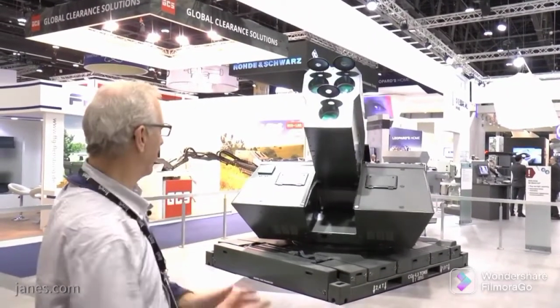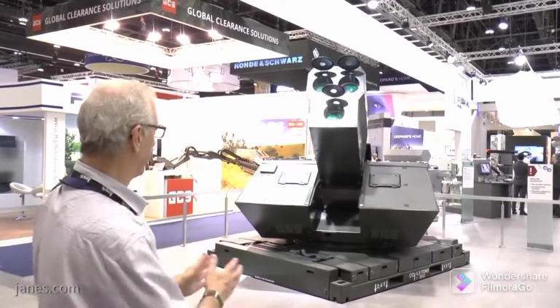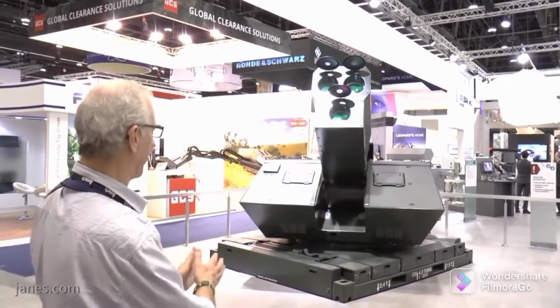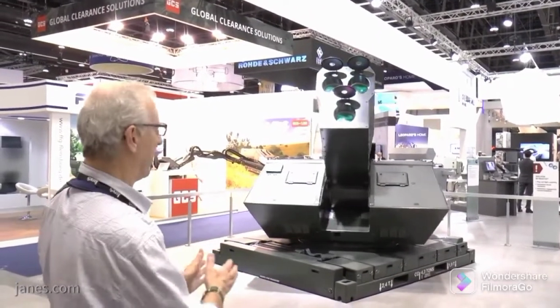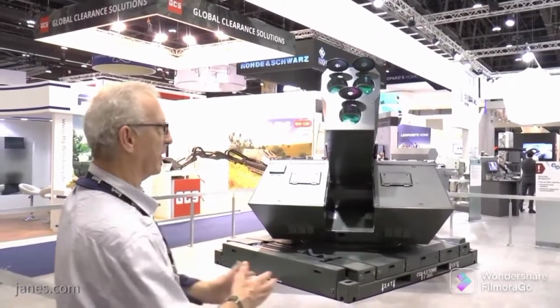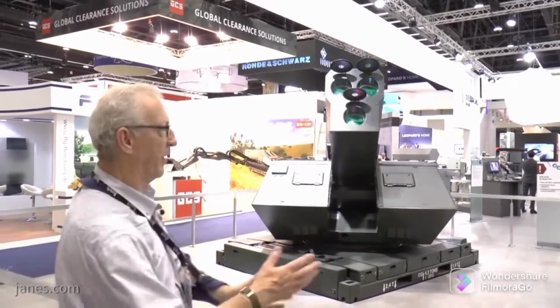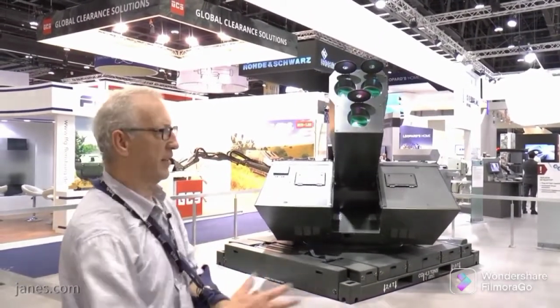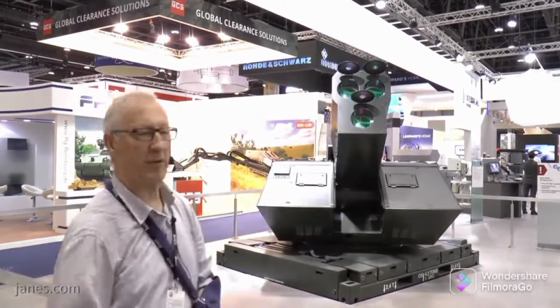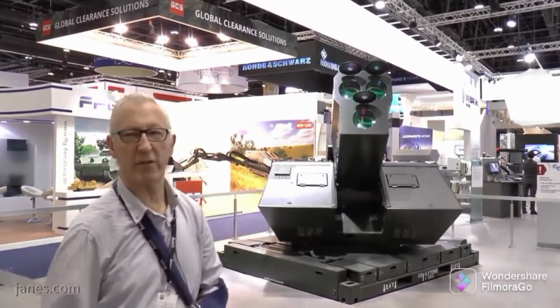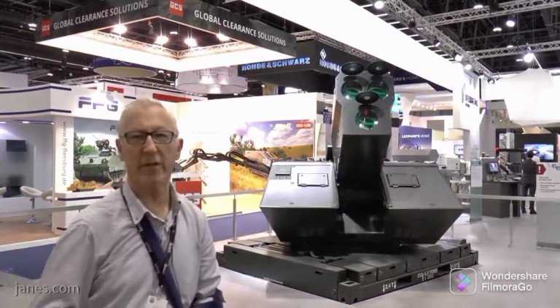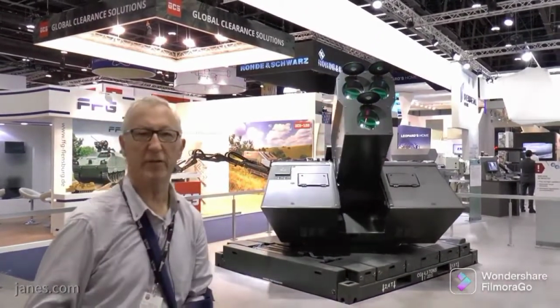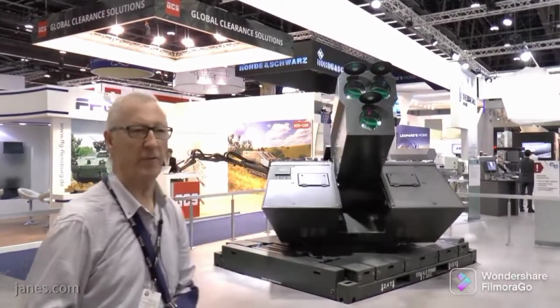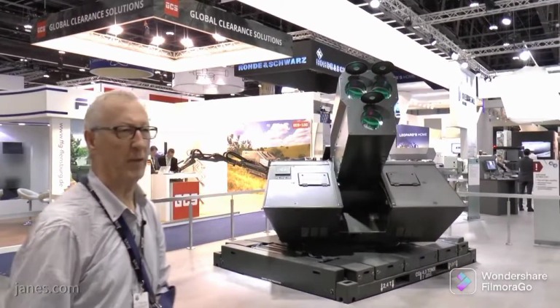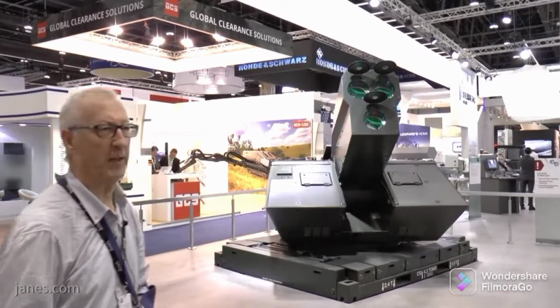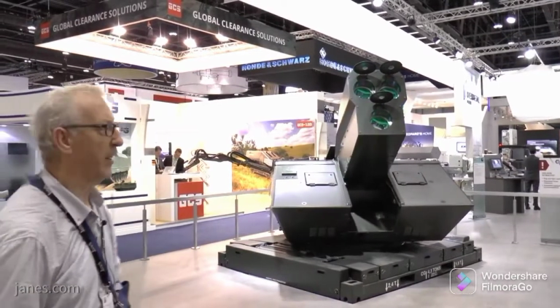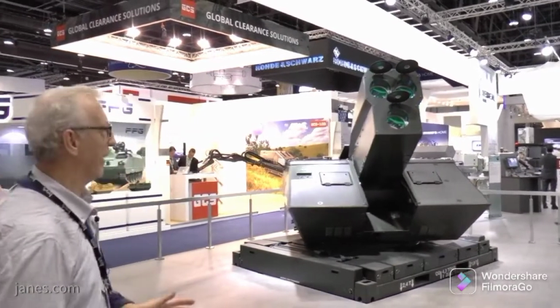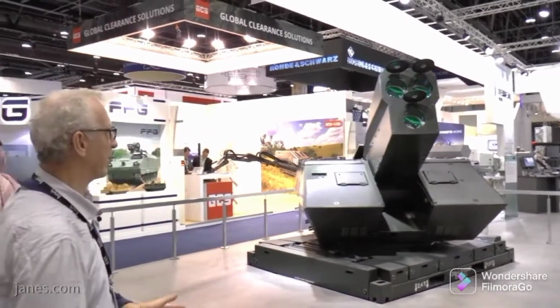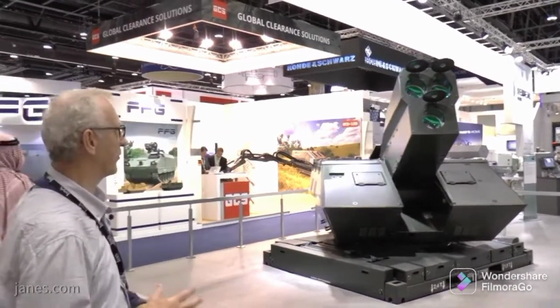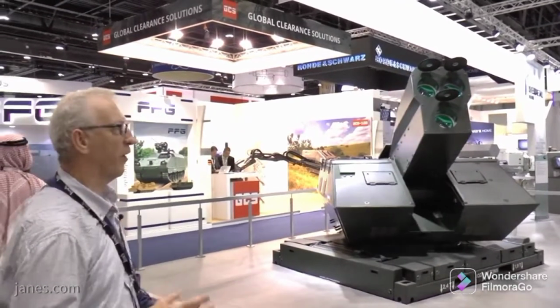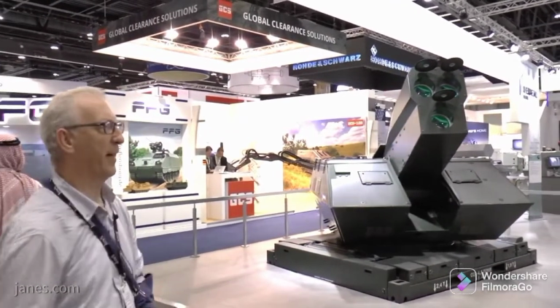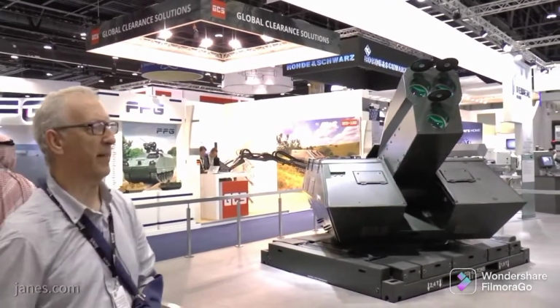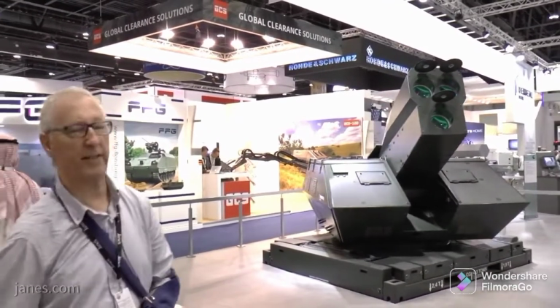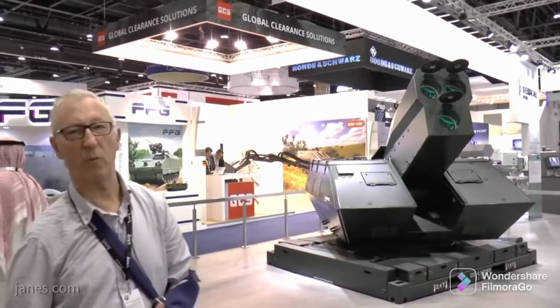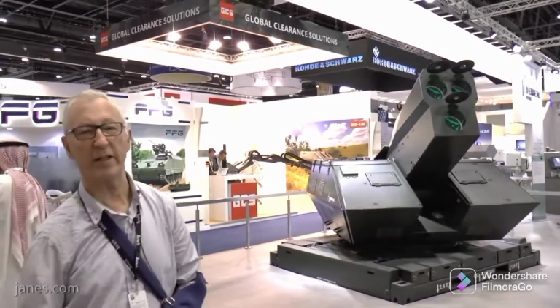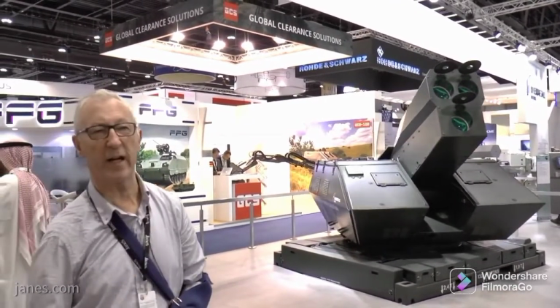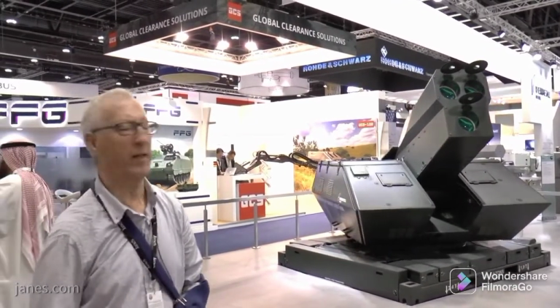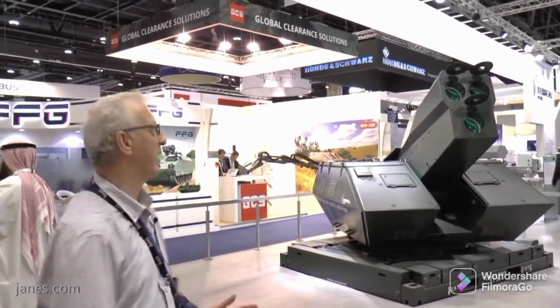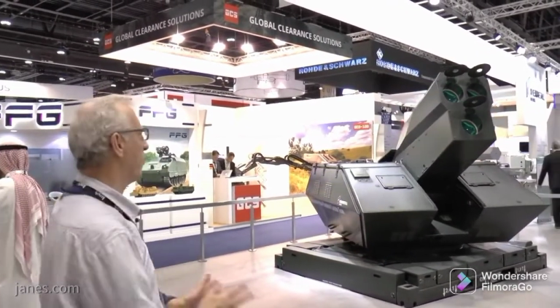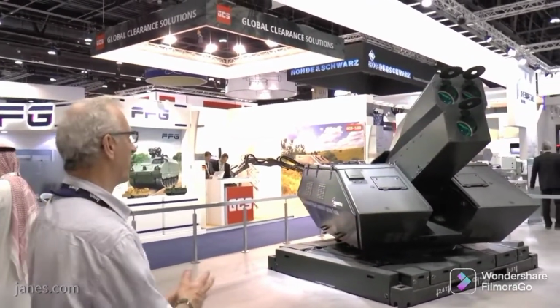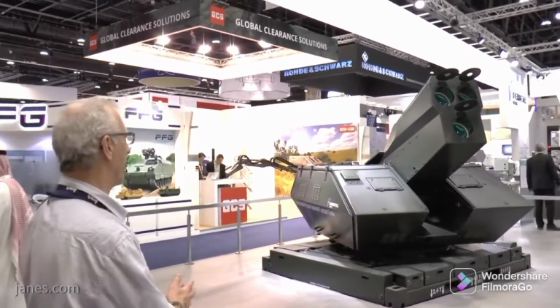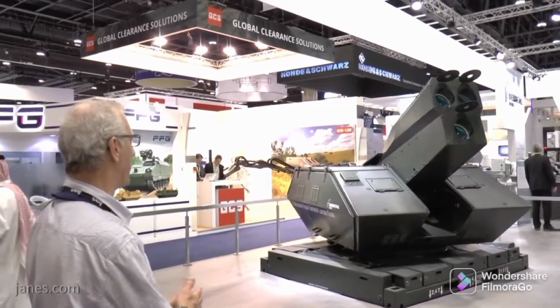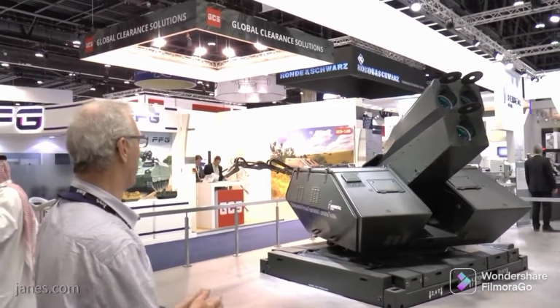As you see, the mount is very similar to the 35mm and there's lots of commonalities there. One is a gun and one is a laser.